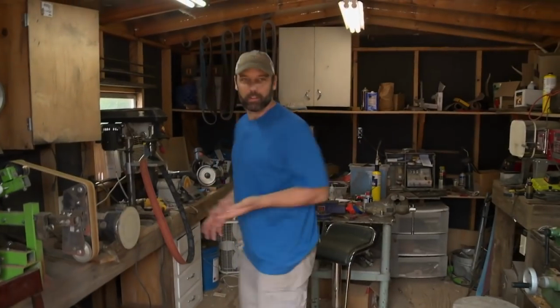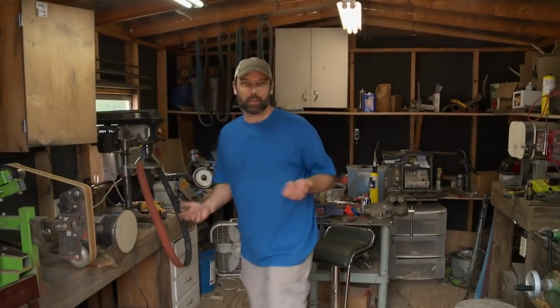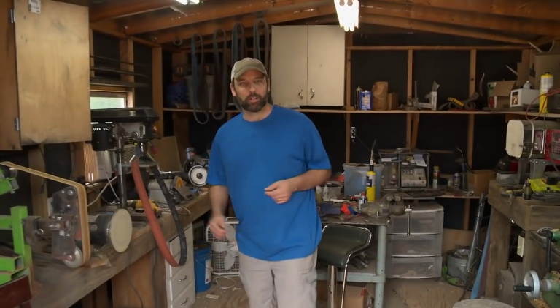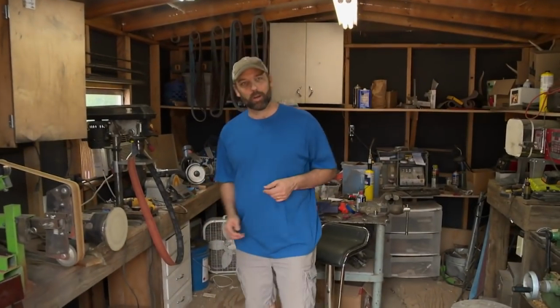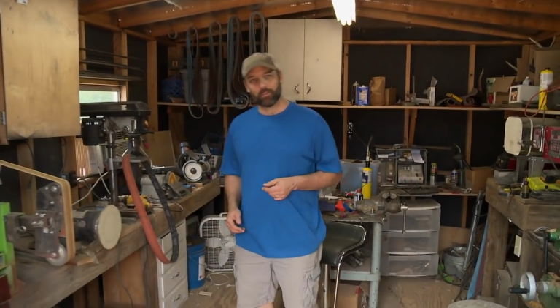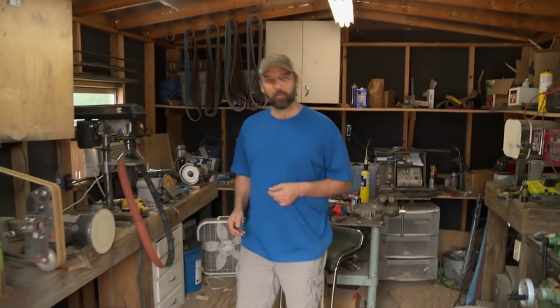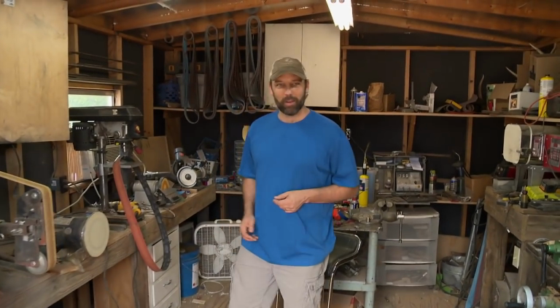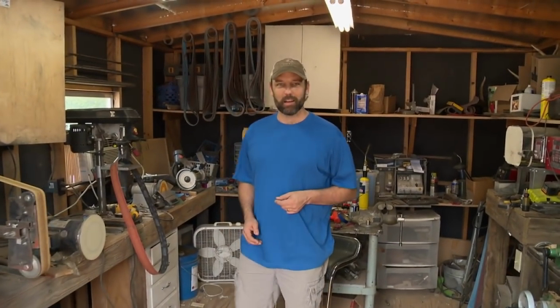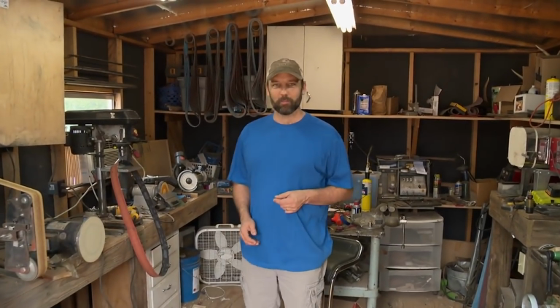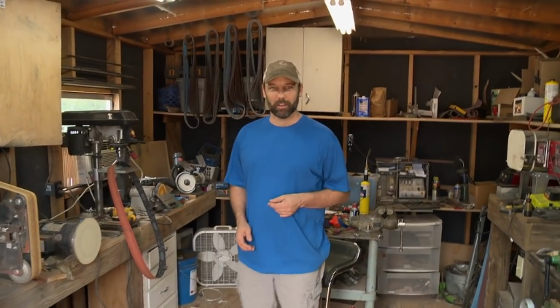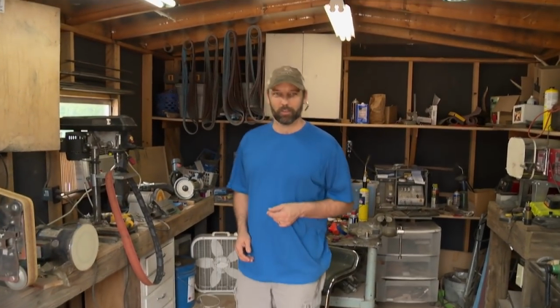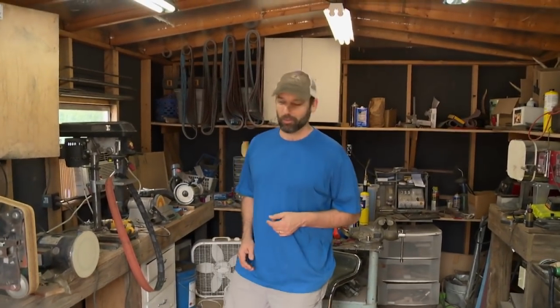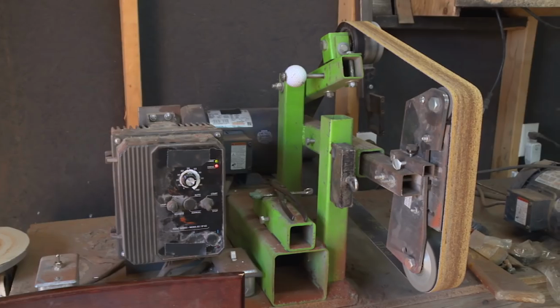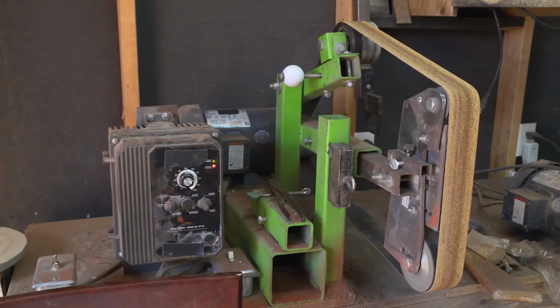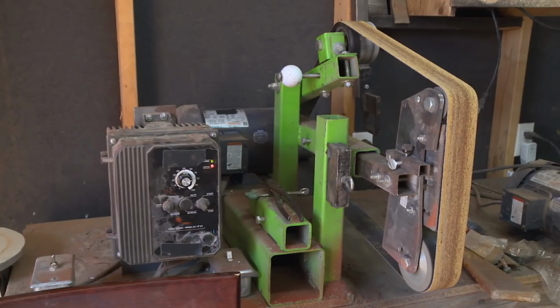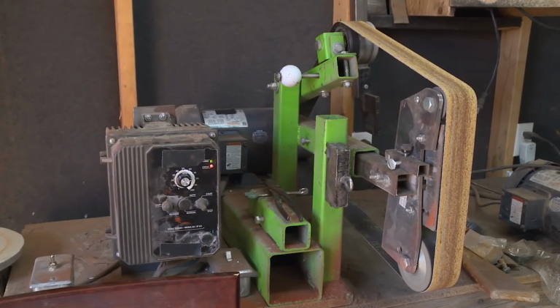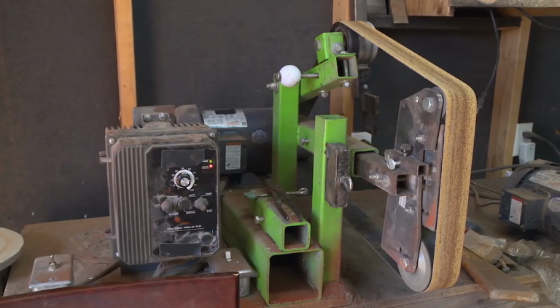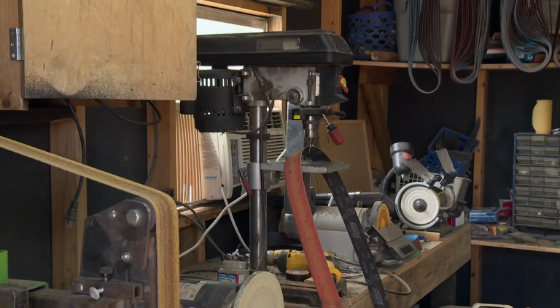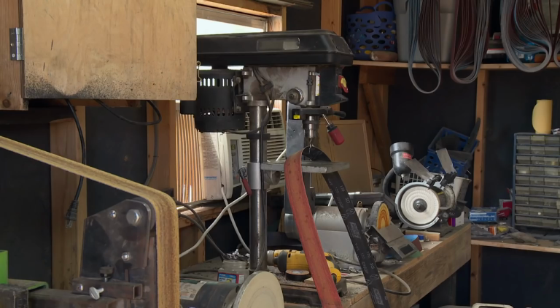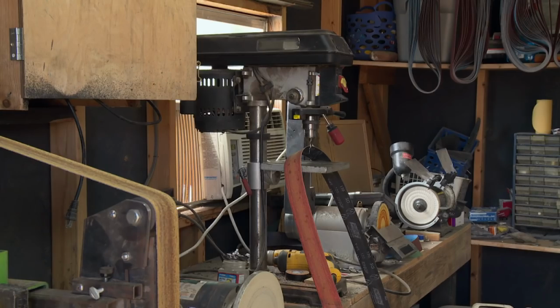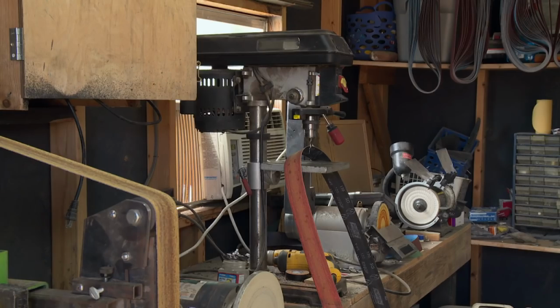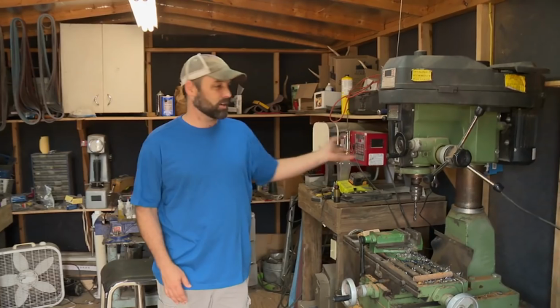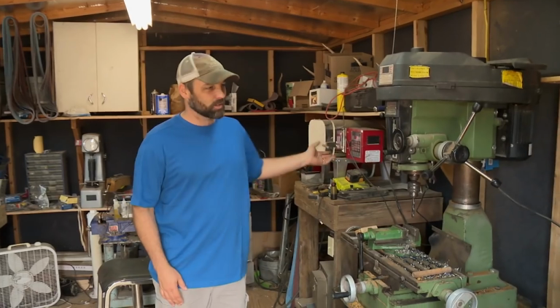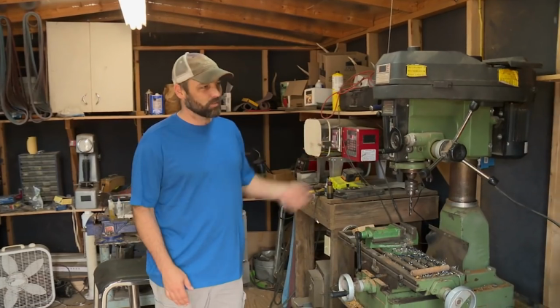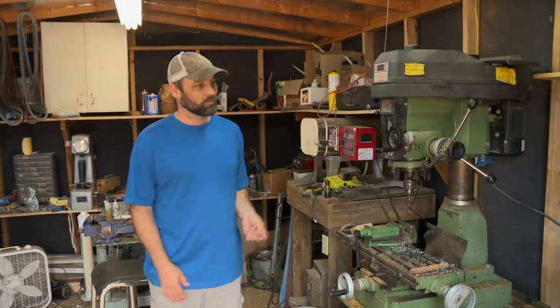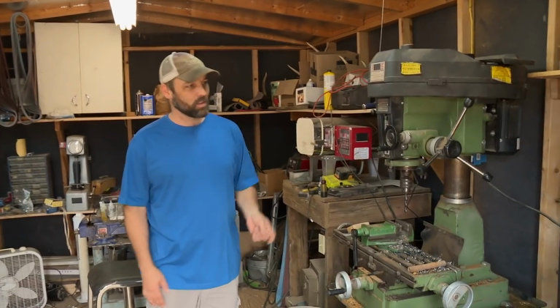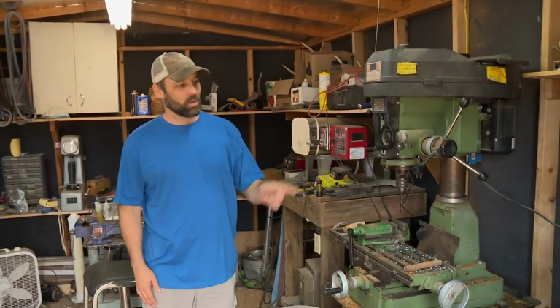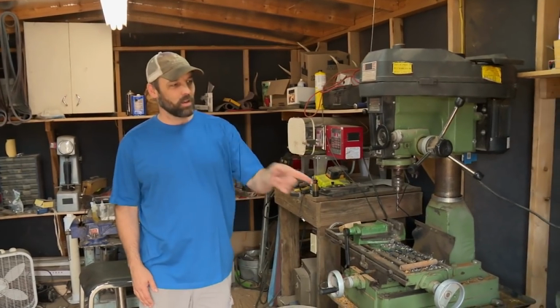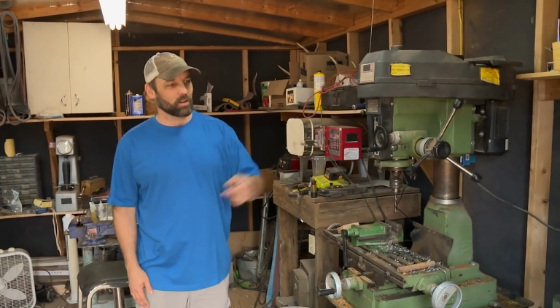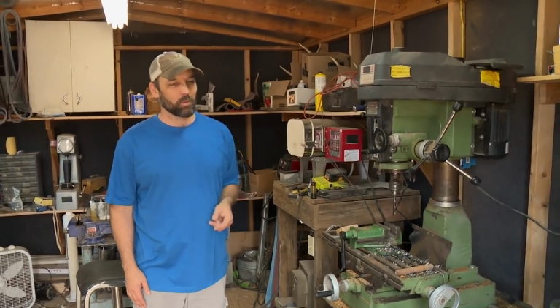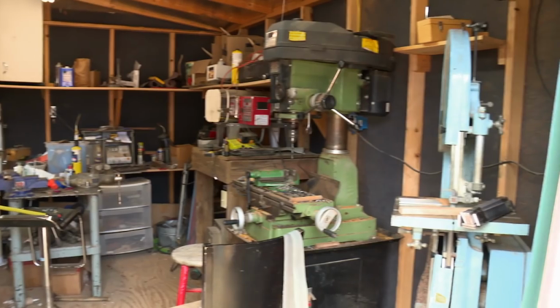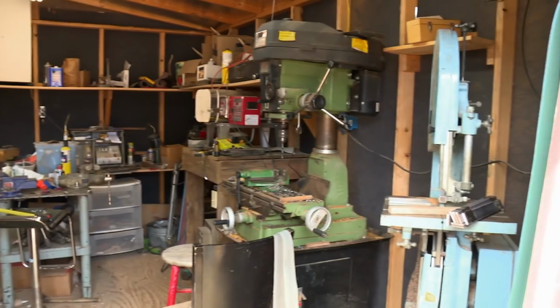Inside my shop, I've got my main knife-making tools: a belt grinder, a drill press, a heat treat oven, and a bandsaw.